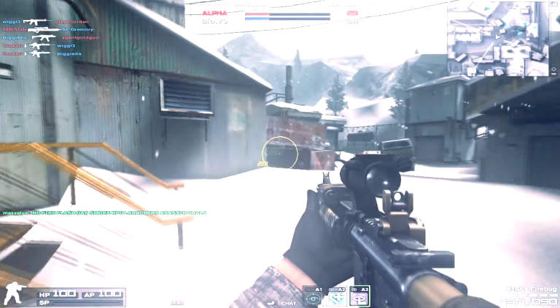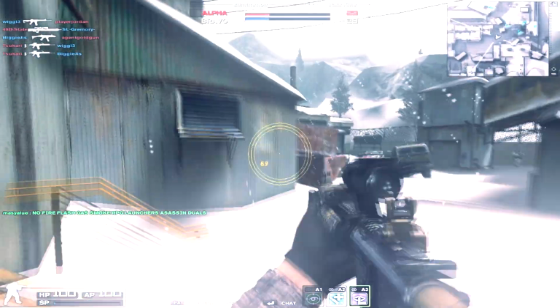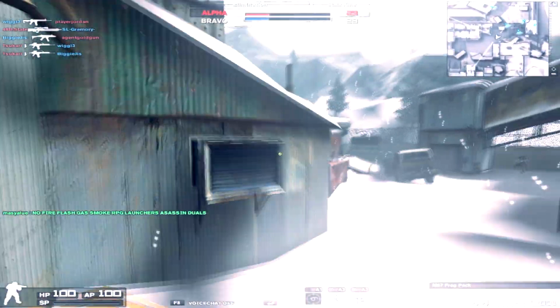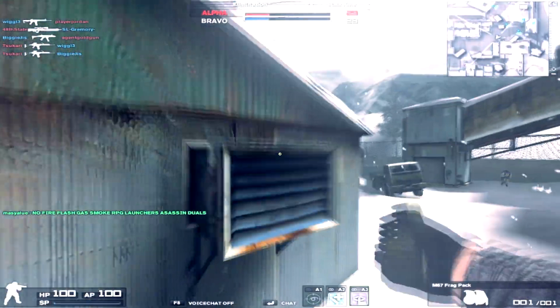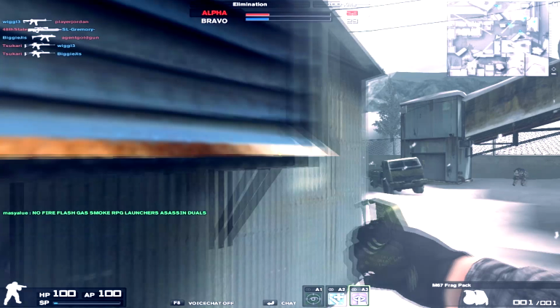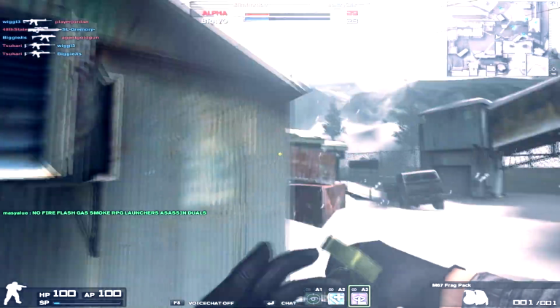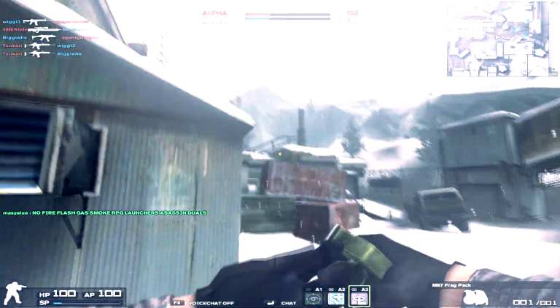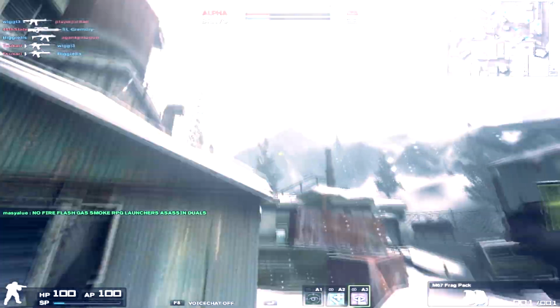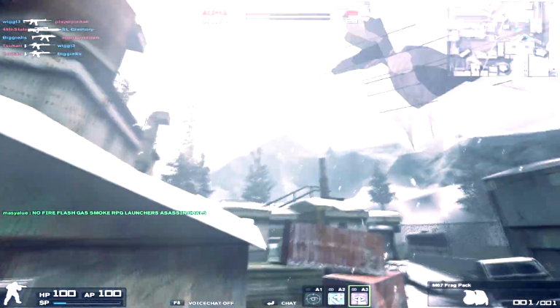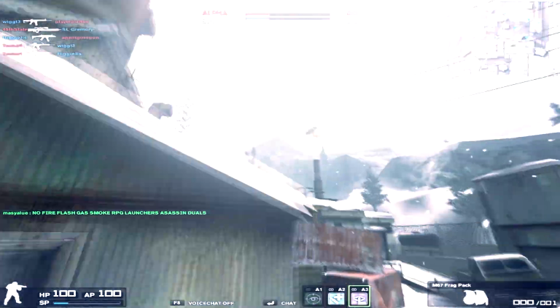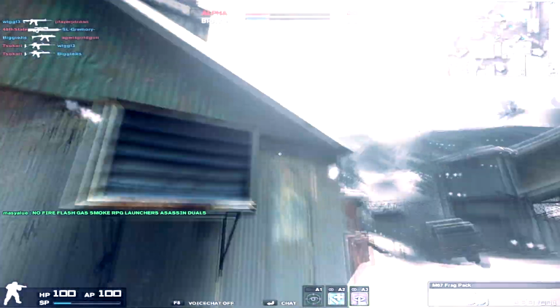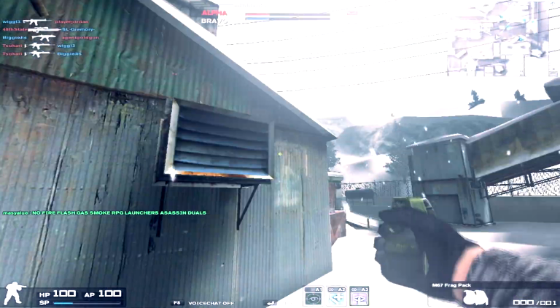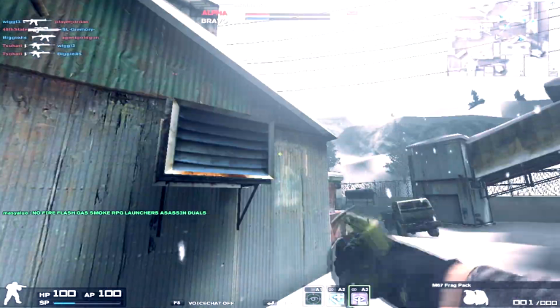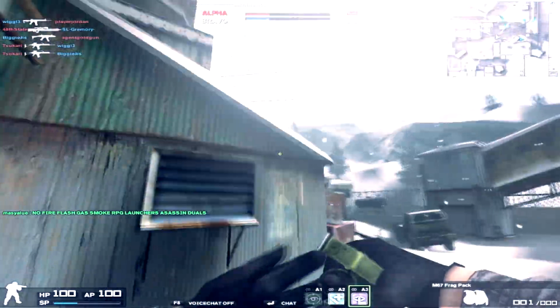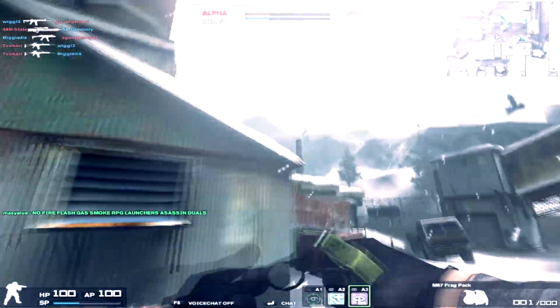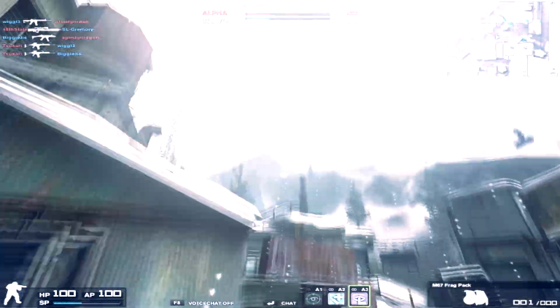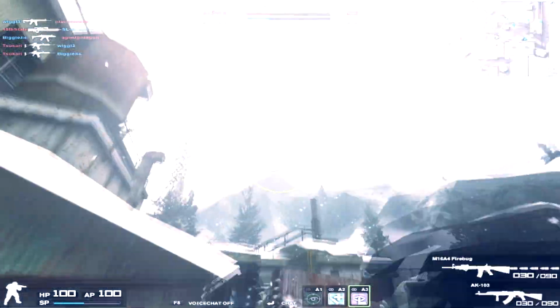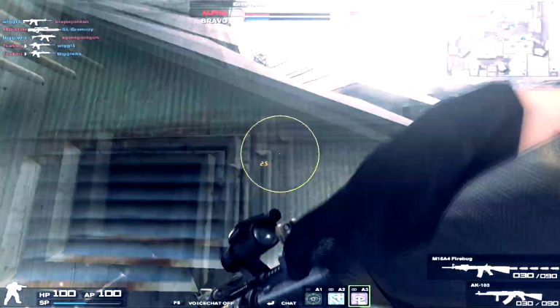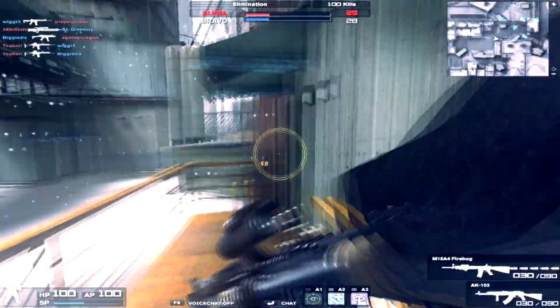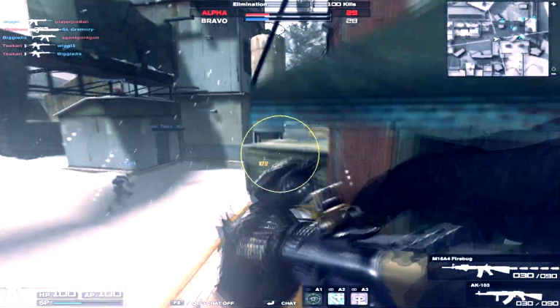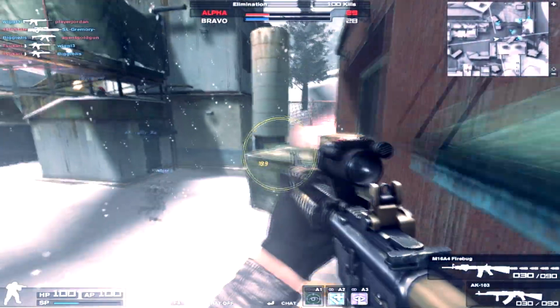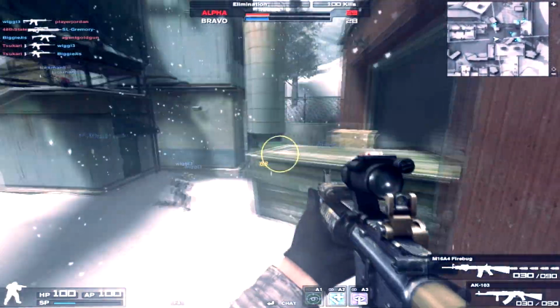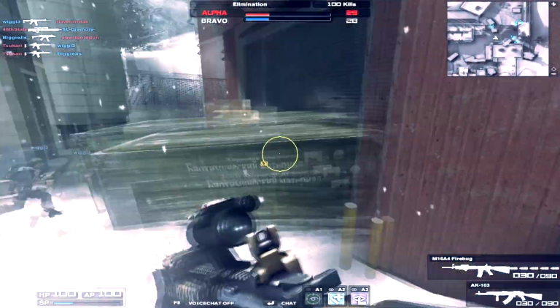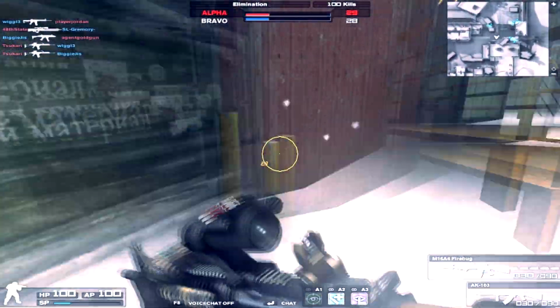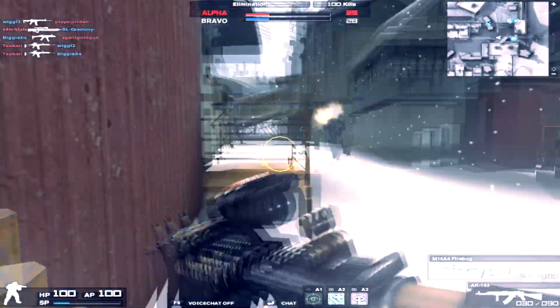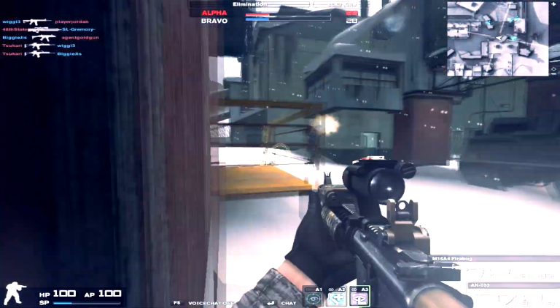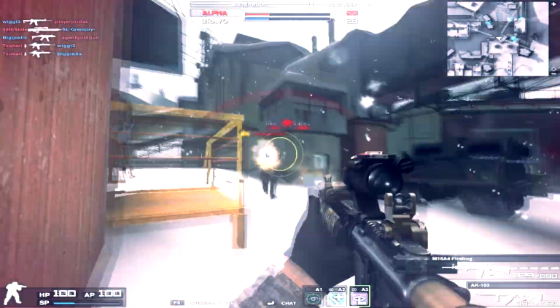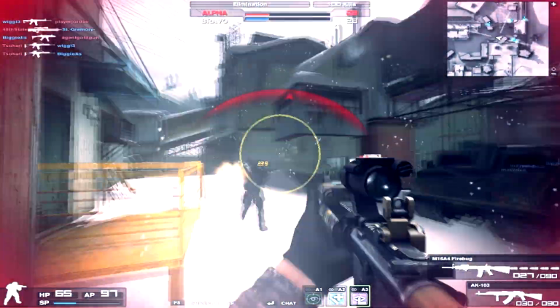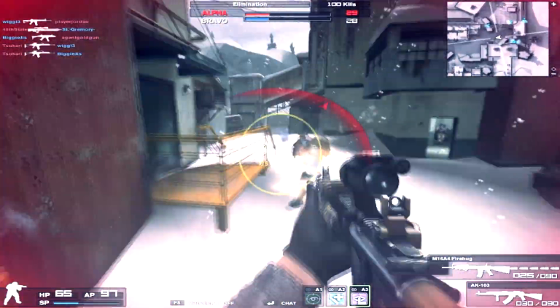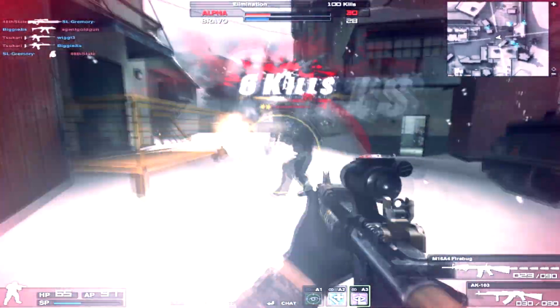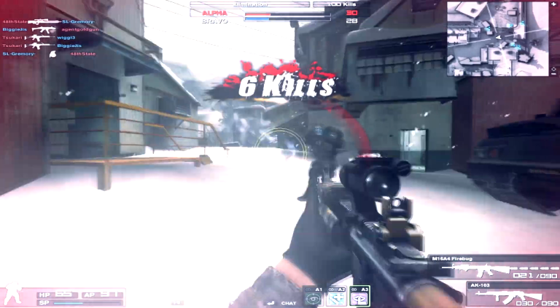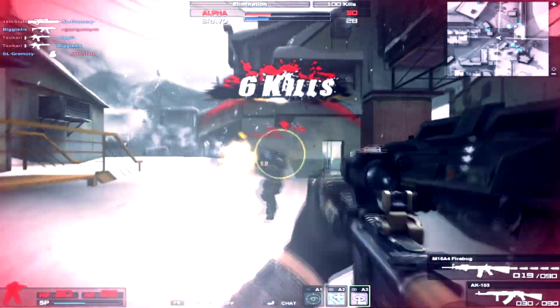RPG shots will disappear if the shooter is killed before the rocket has traveled one third of the distance between its shooter and target.